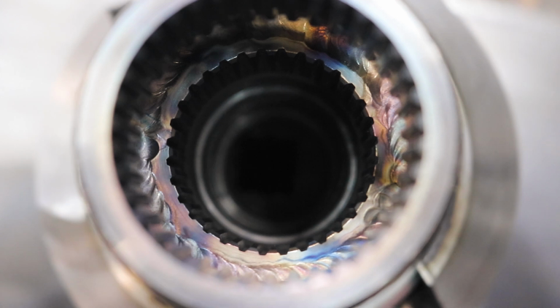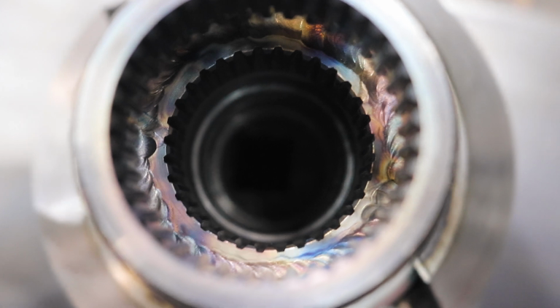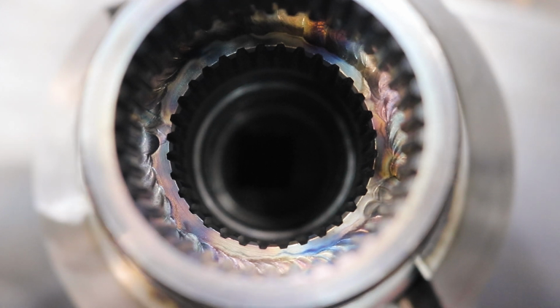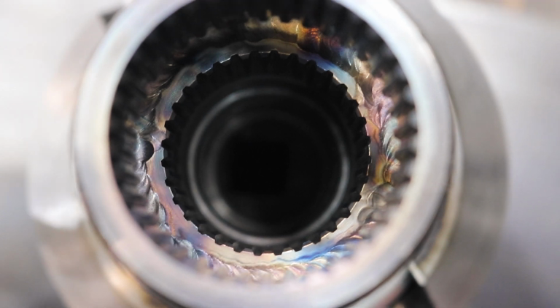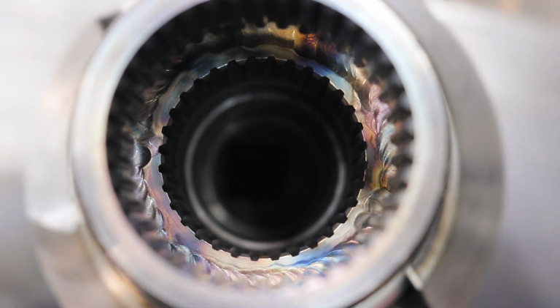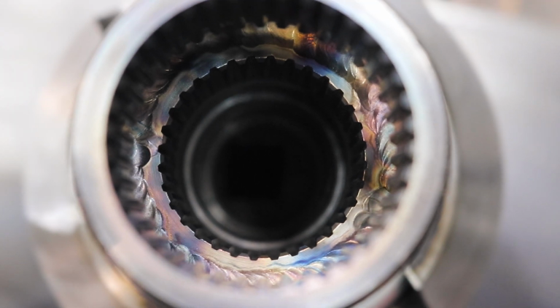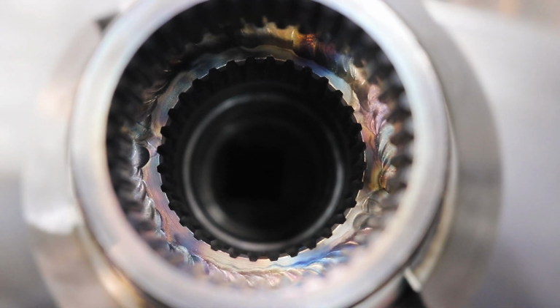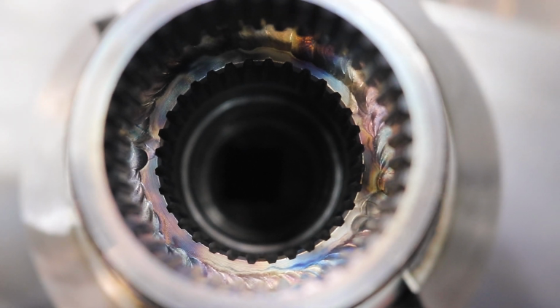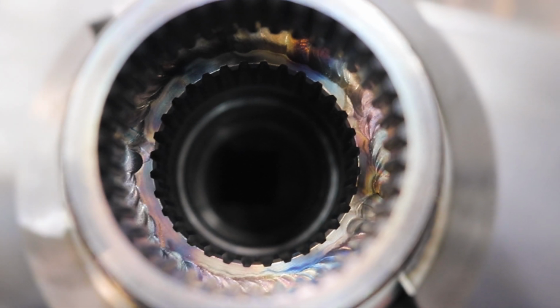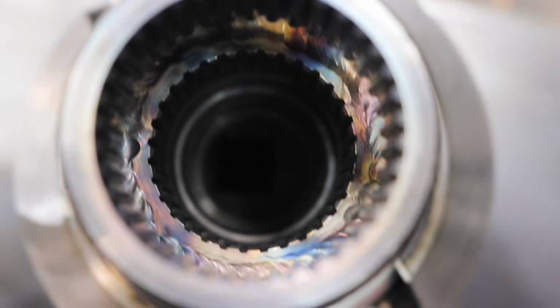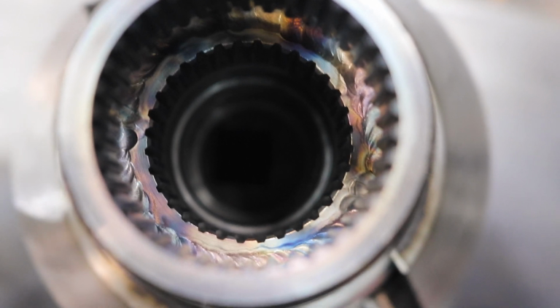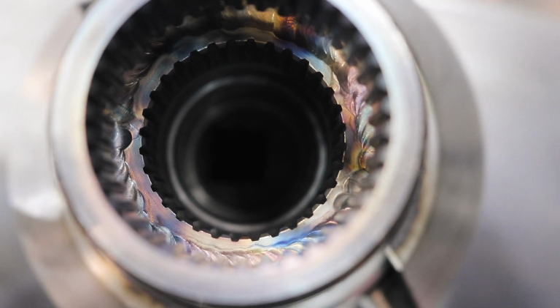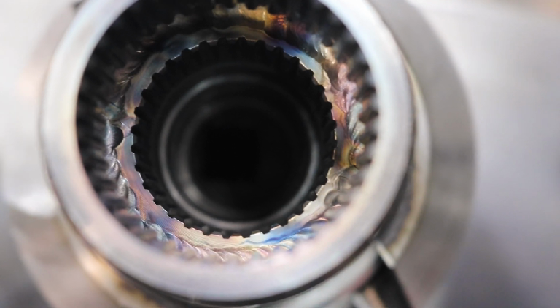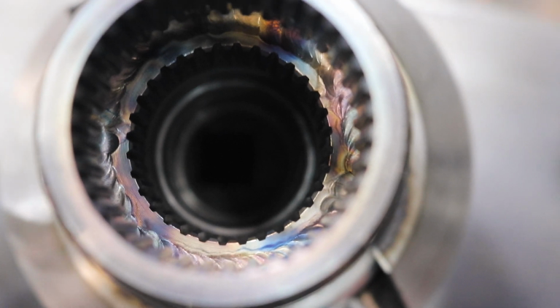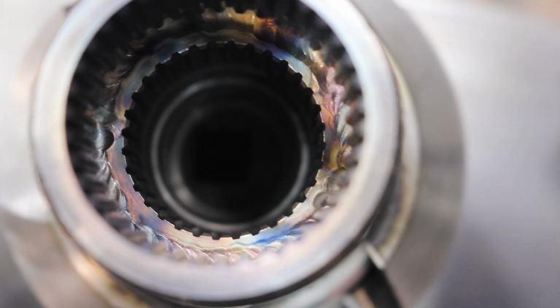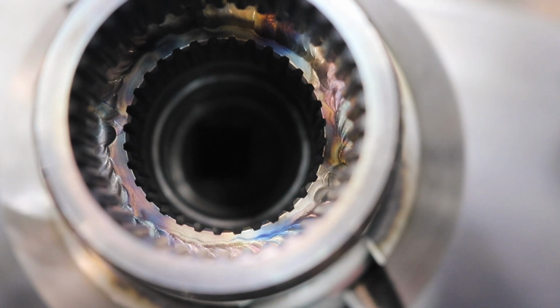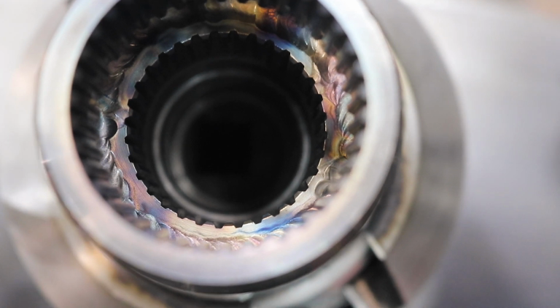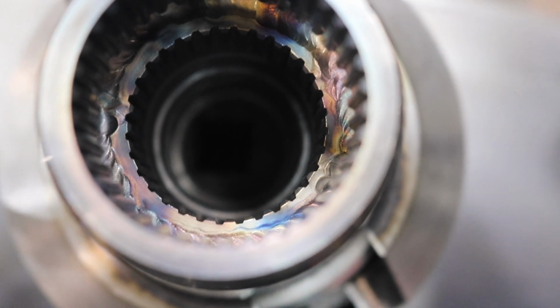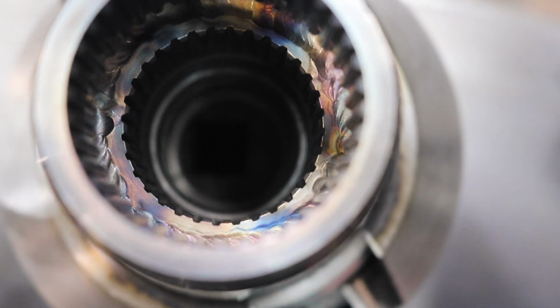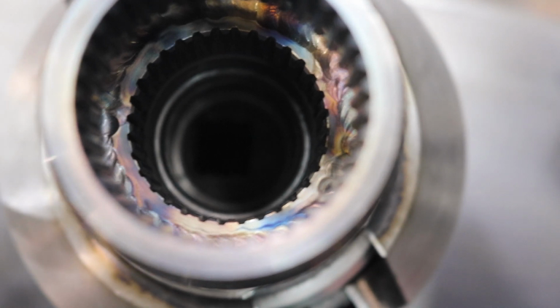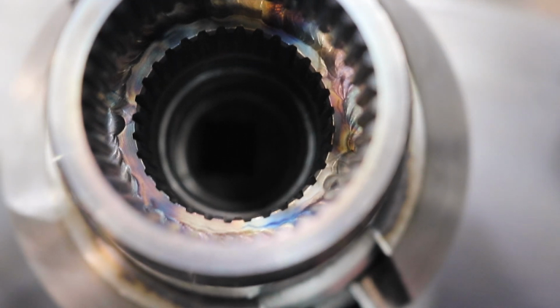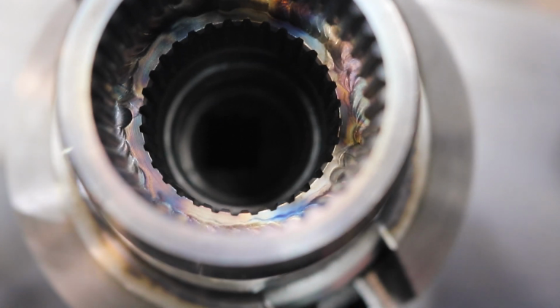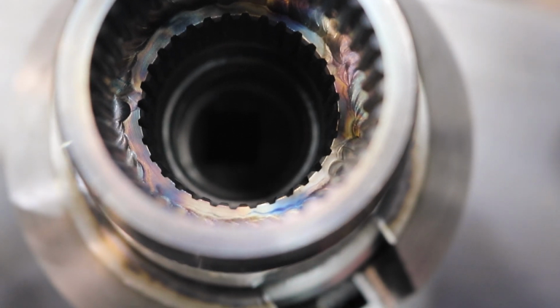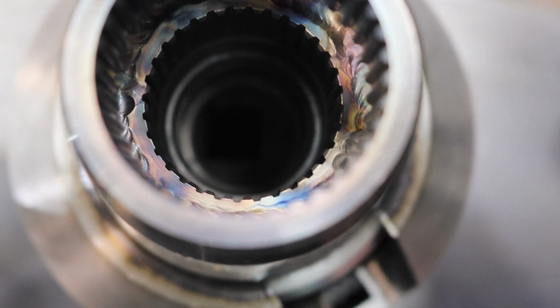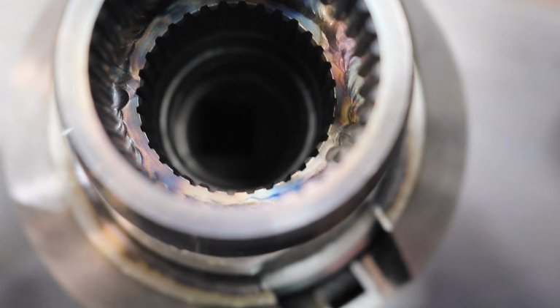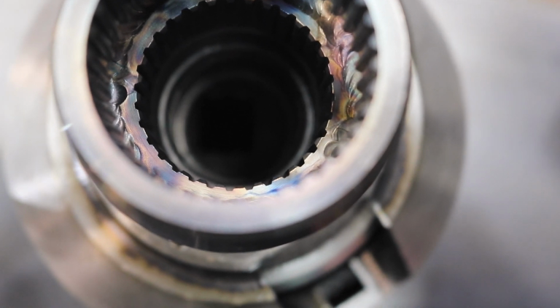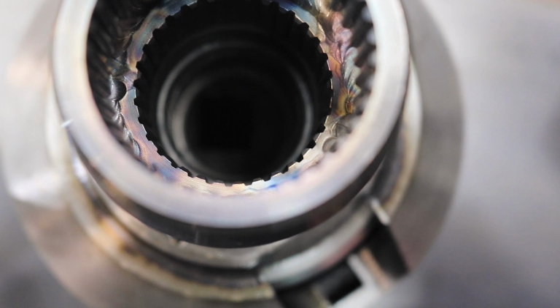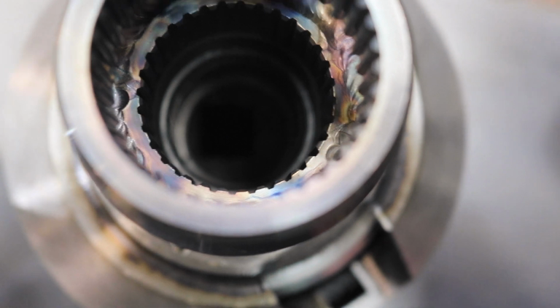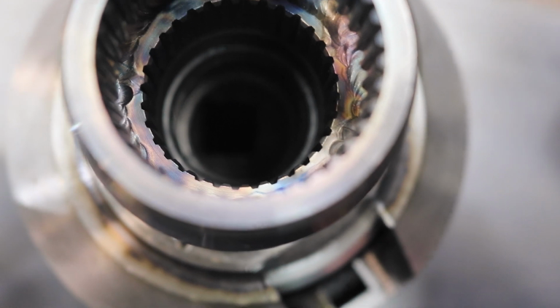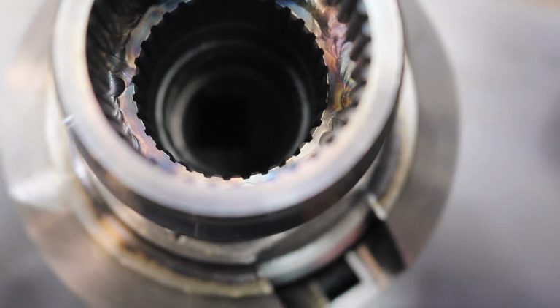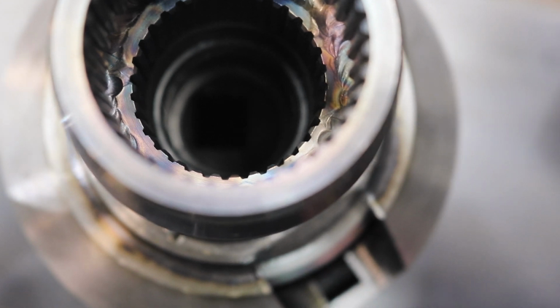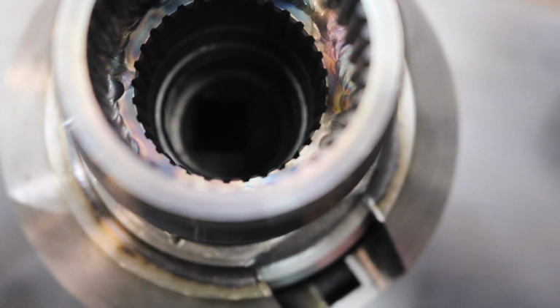There we go — we've got the weld run all the way around. Now those two pieces are locked together. Now we put the other side in.